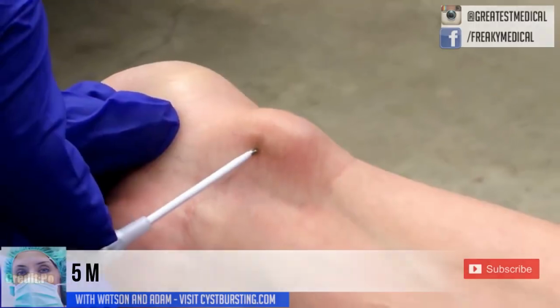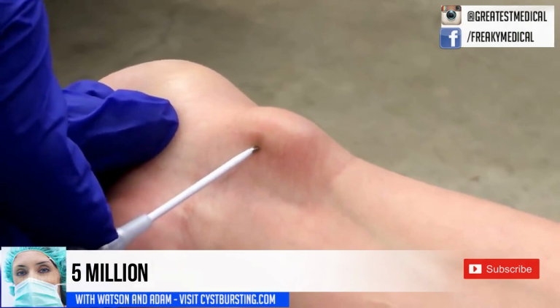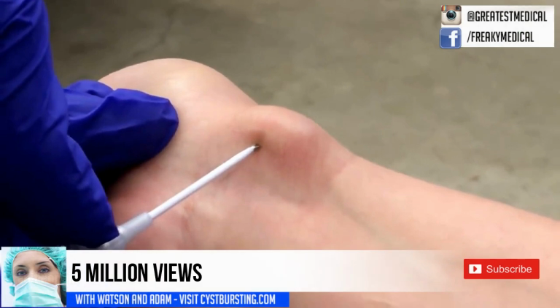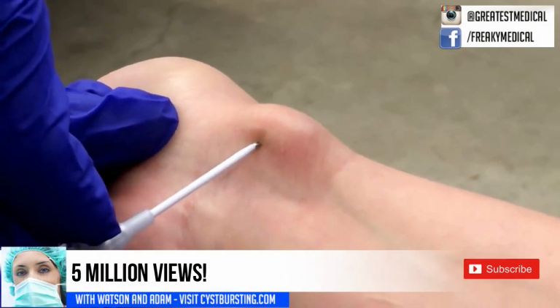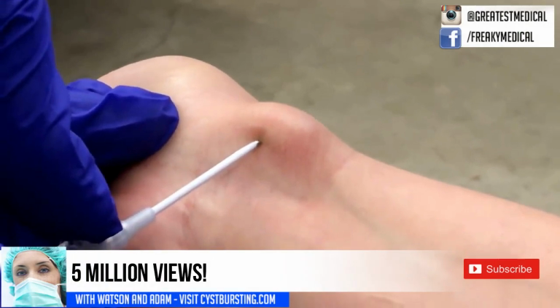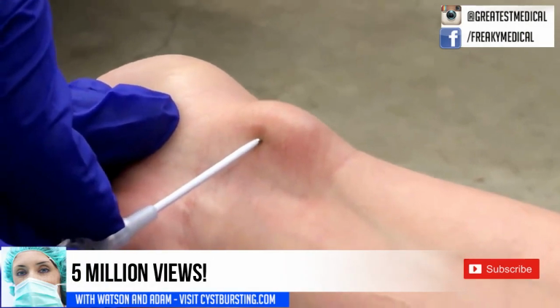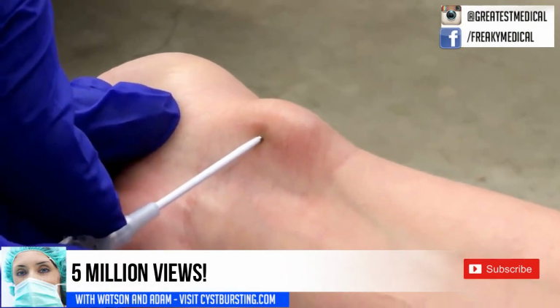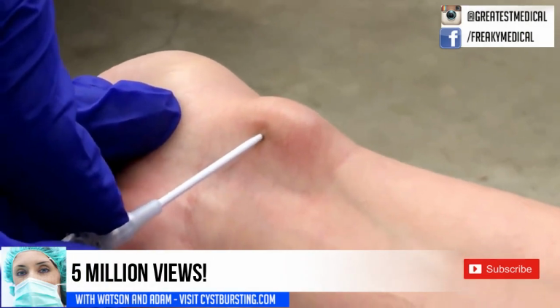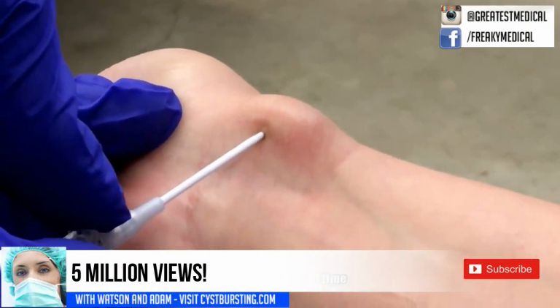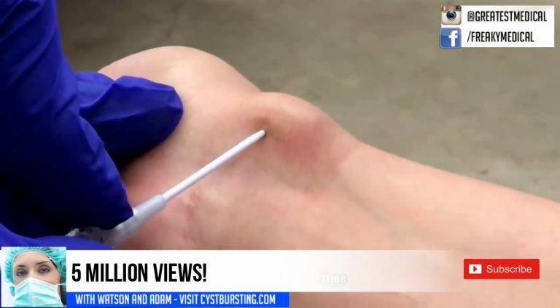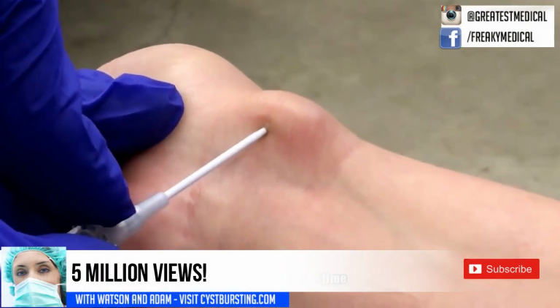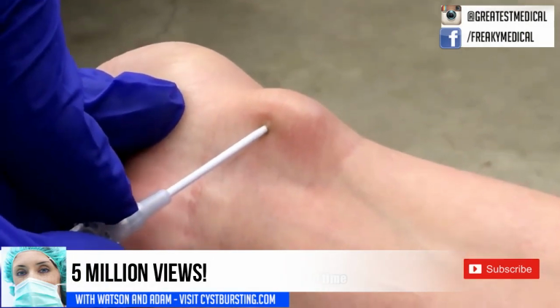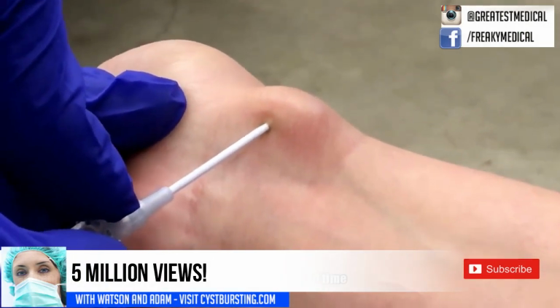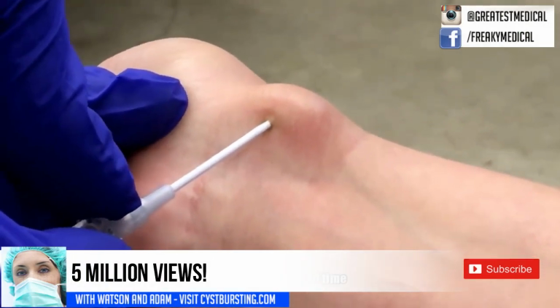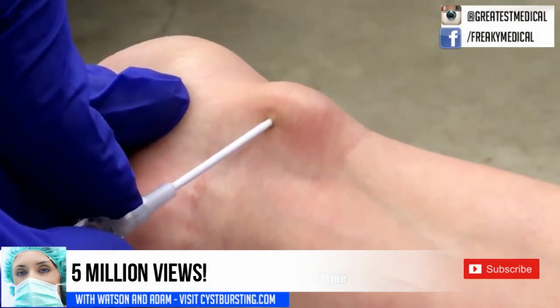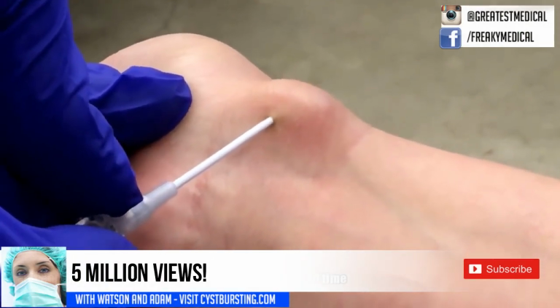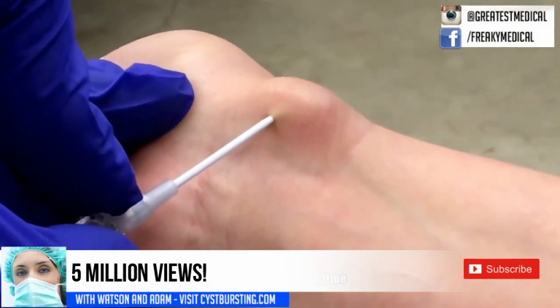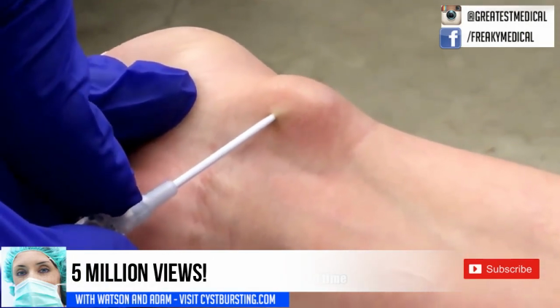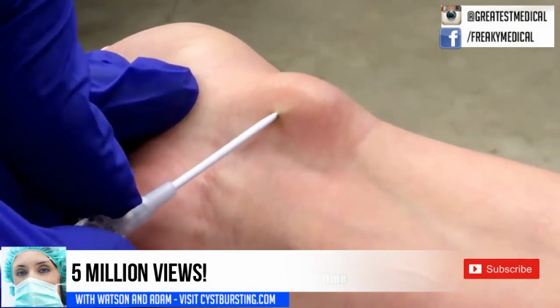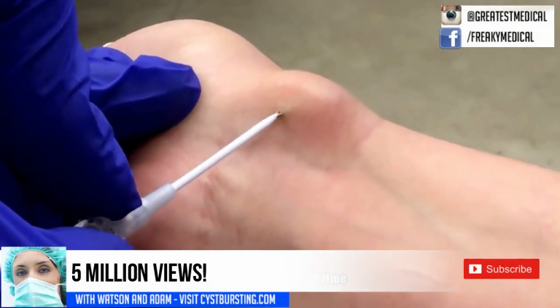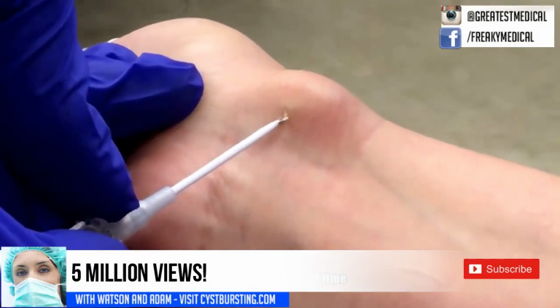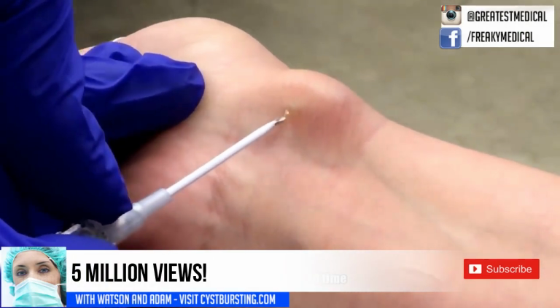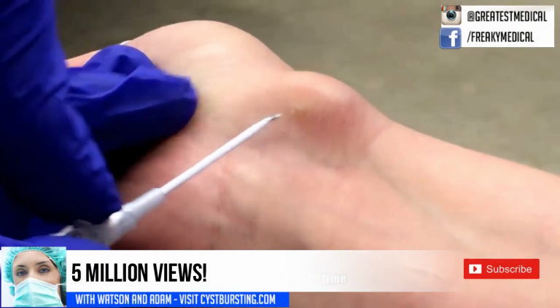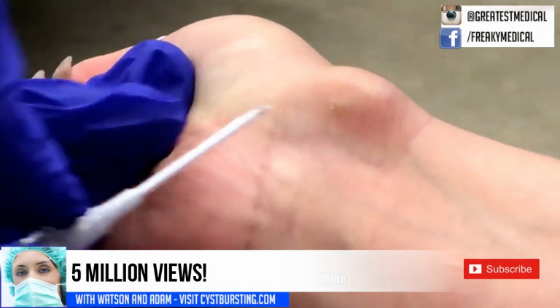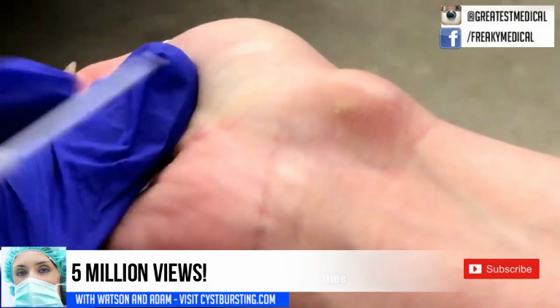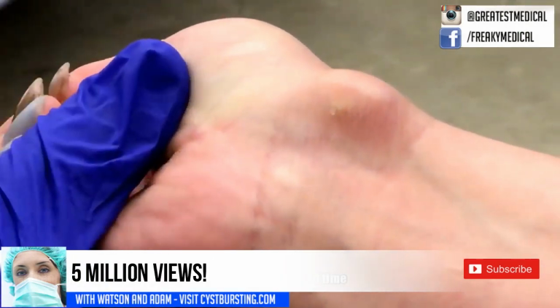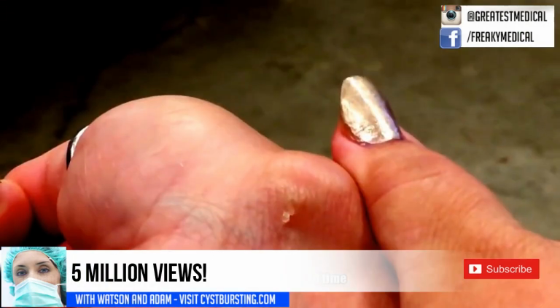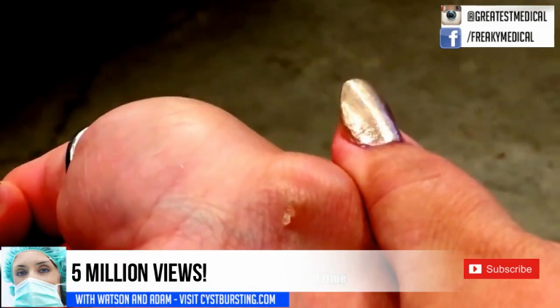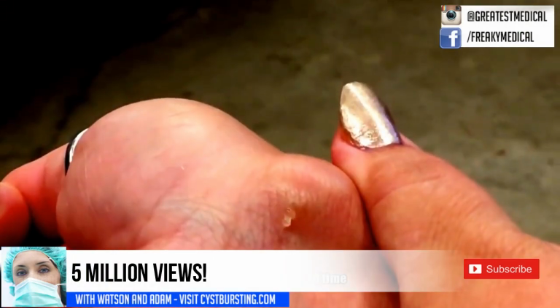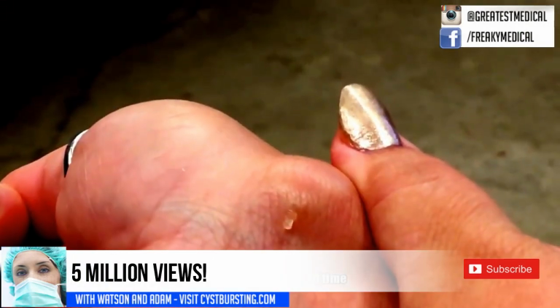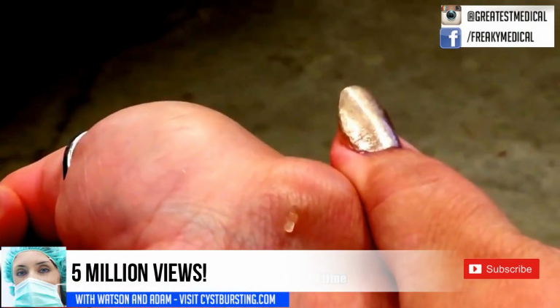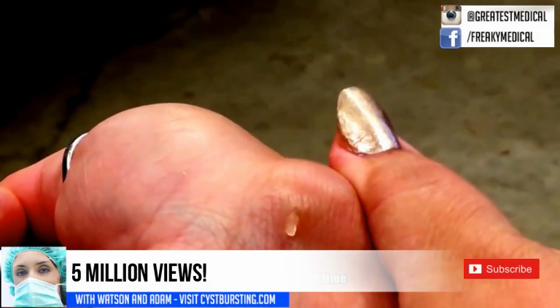And here is YouTube's most popular wrist cyst. It has almost 5 million views.